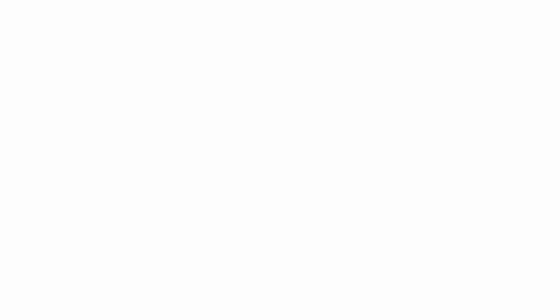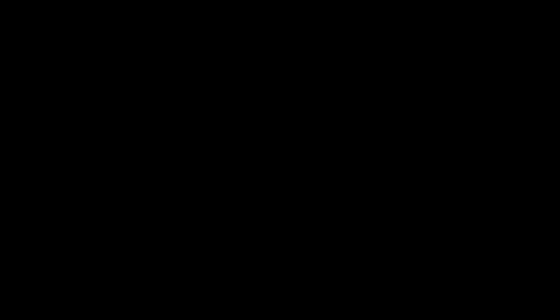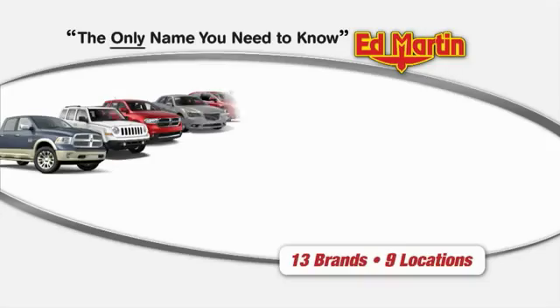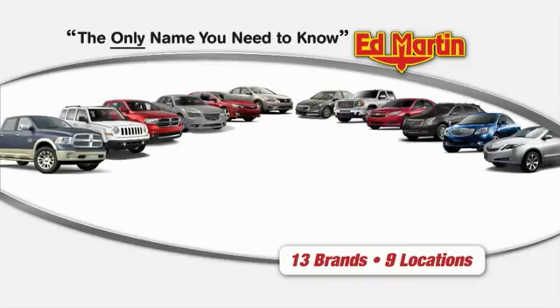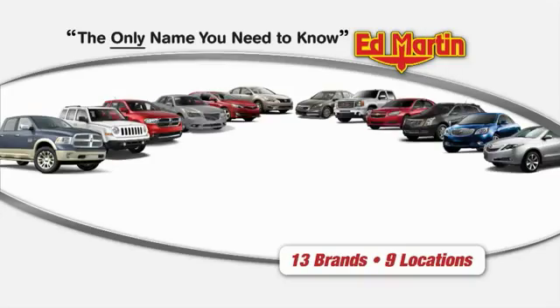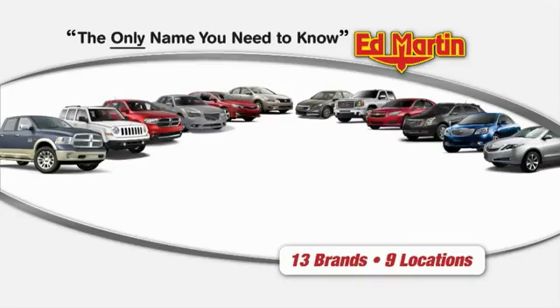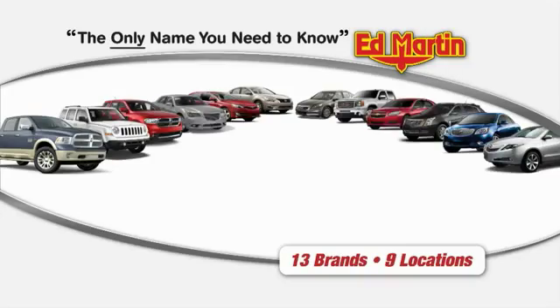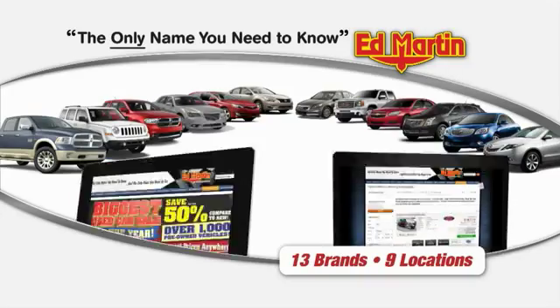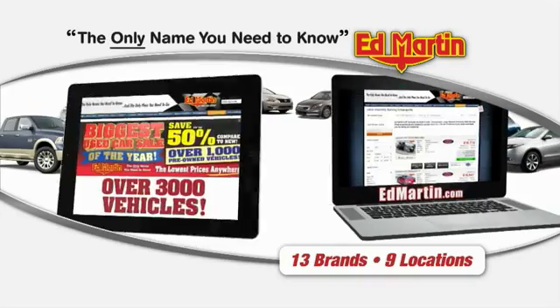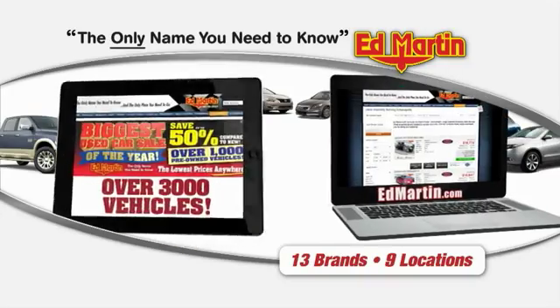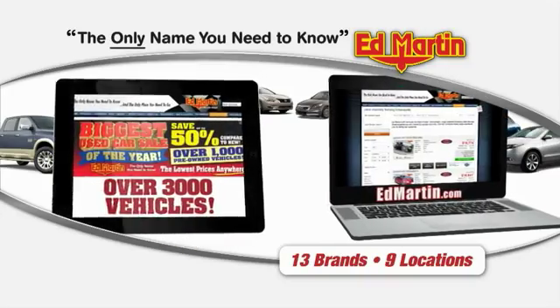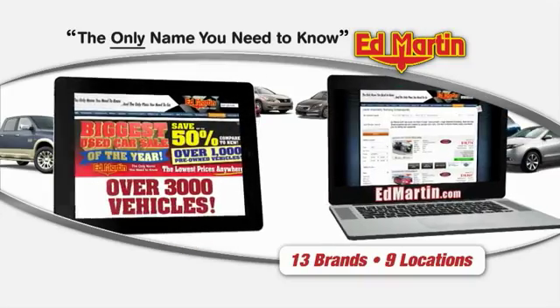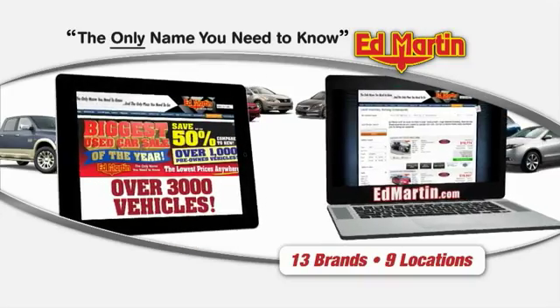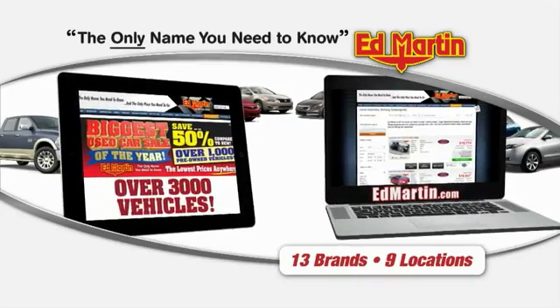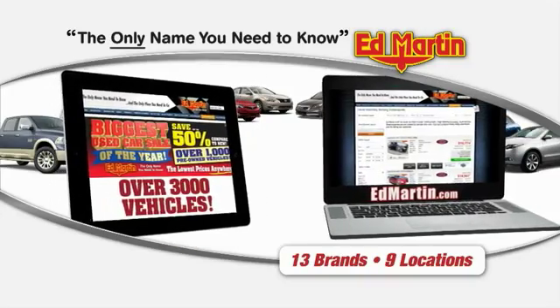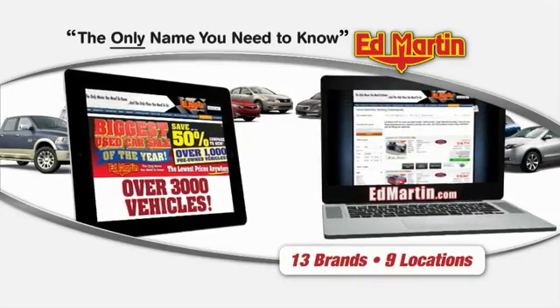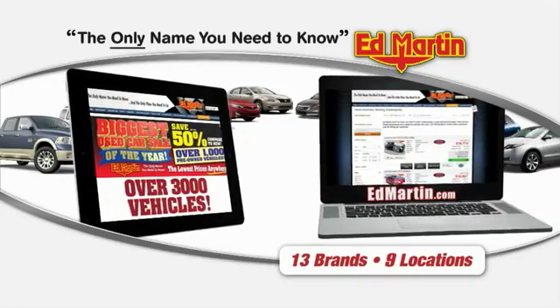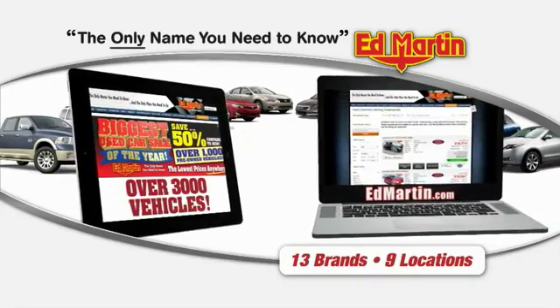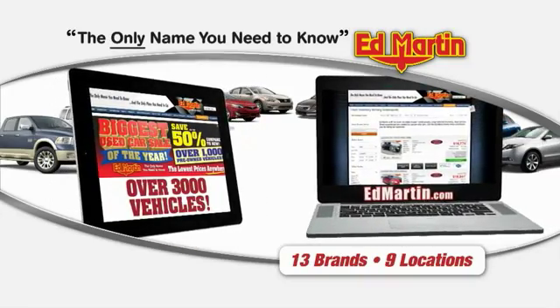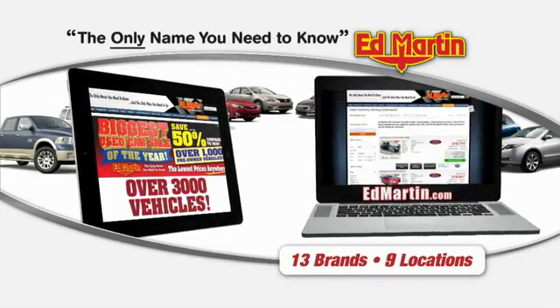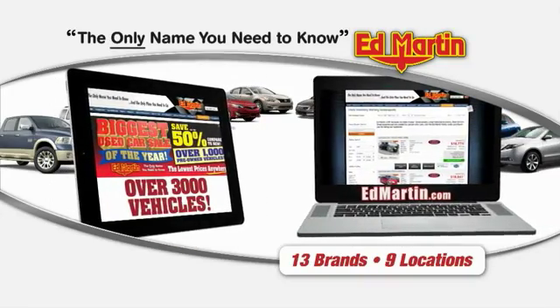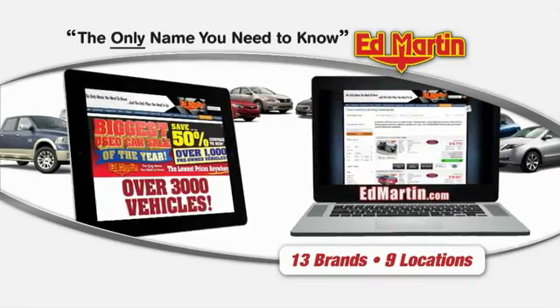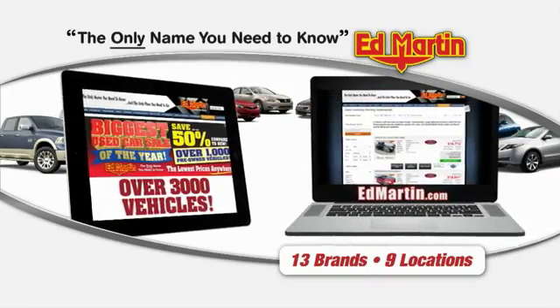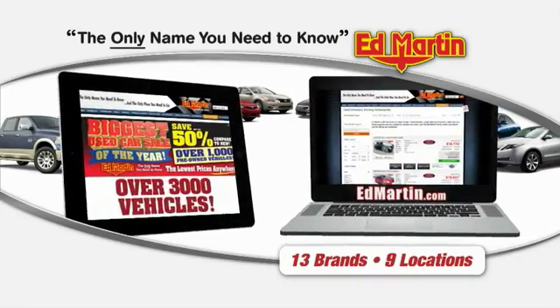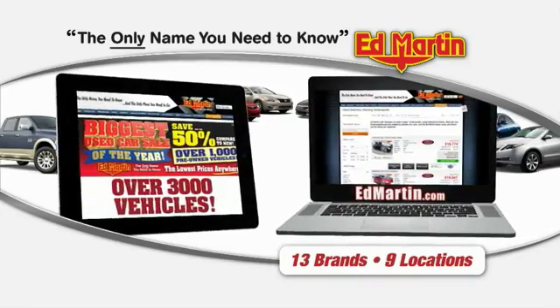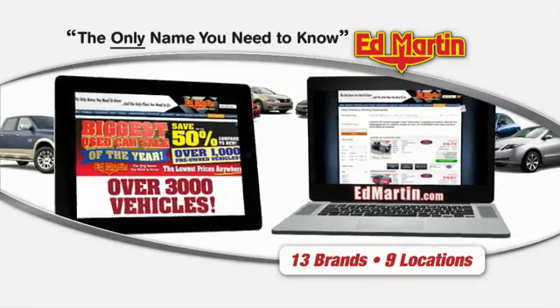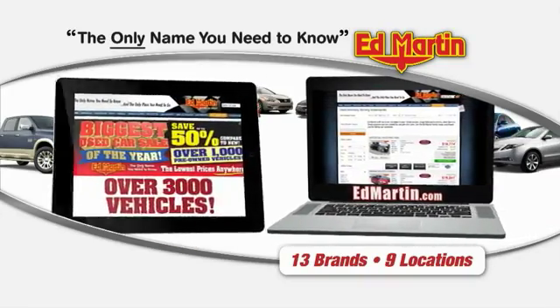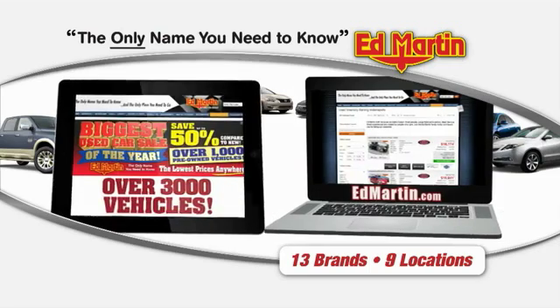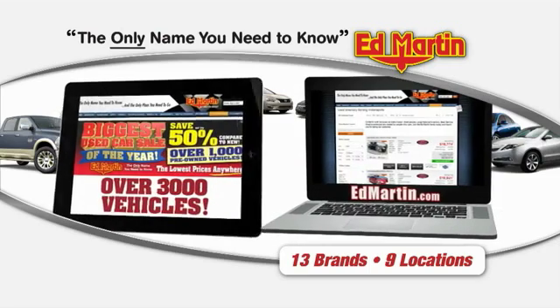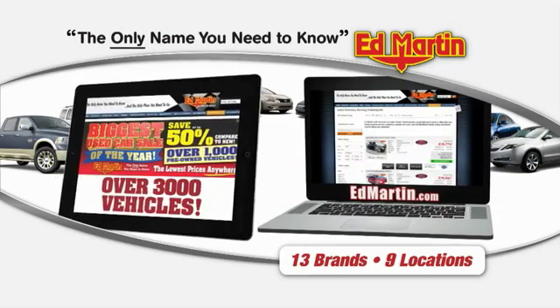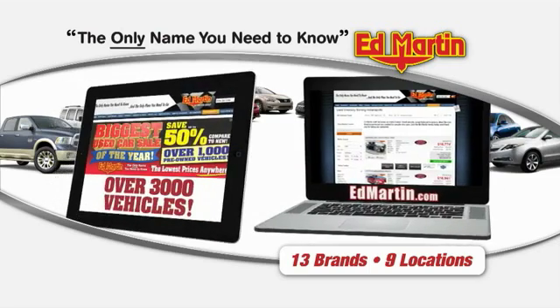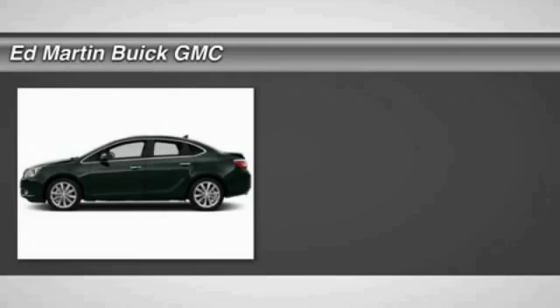Thank you for clicking our video. You can also shop over 3,000 more cars and trucks online at EdMartin.com.